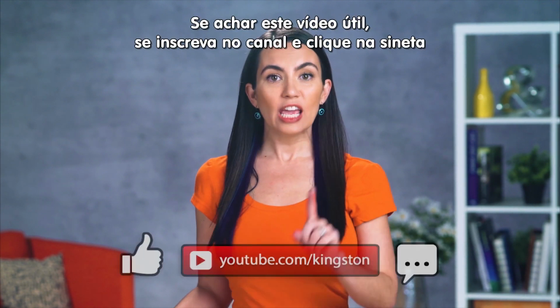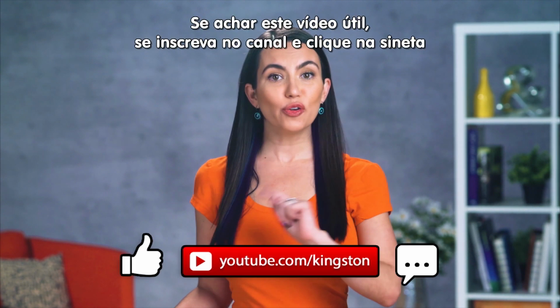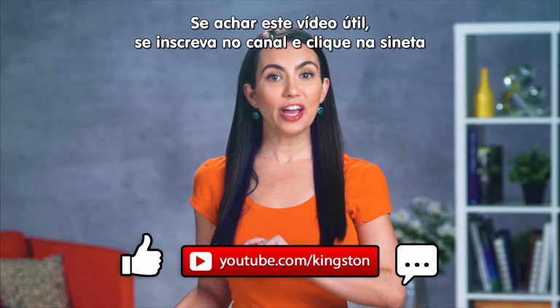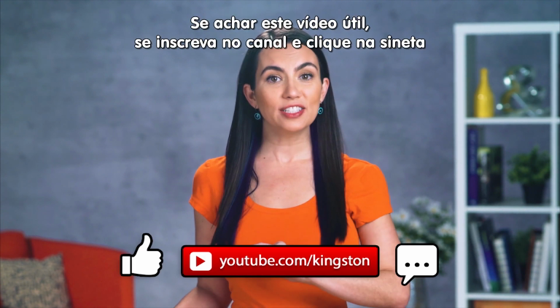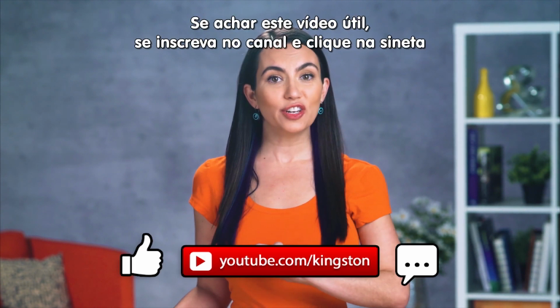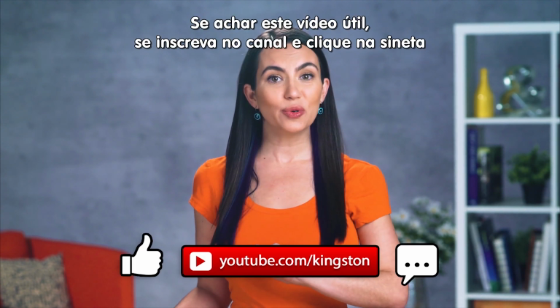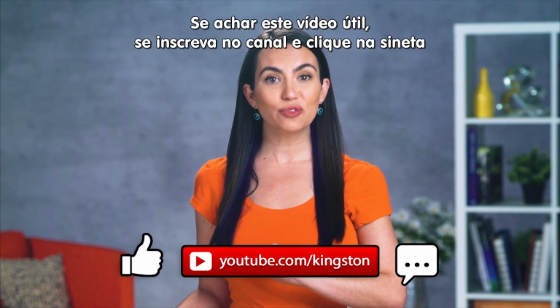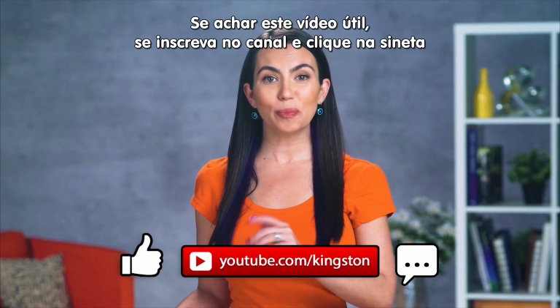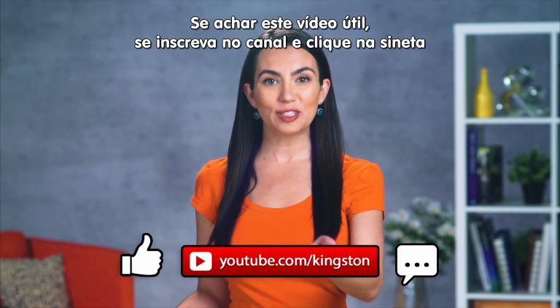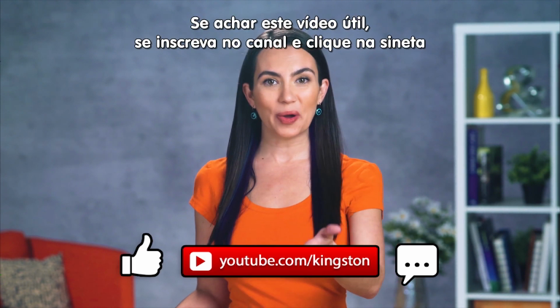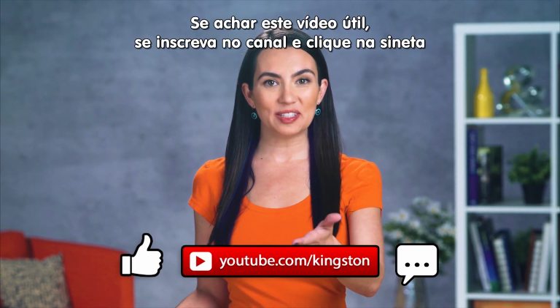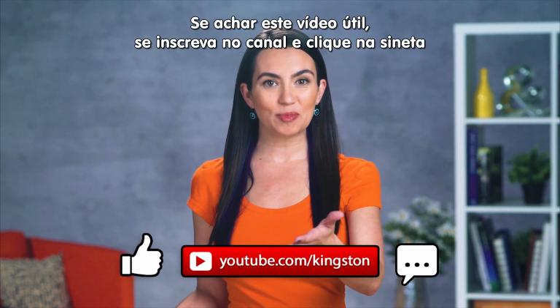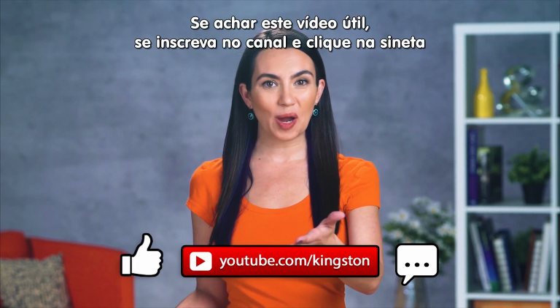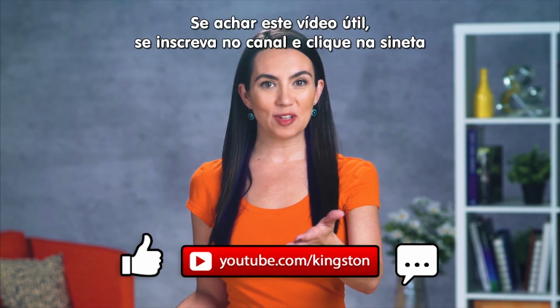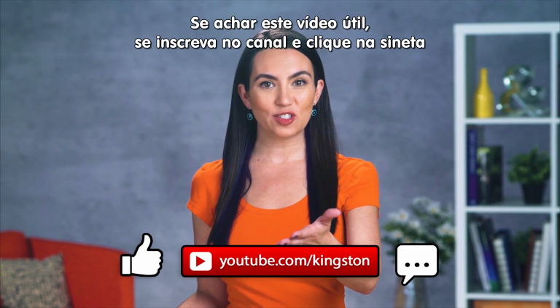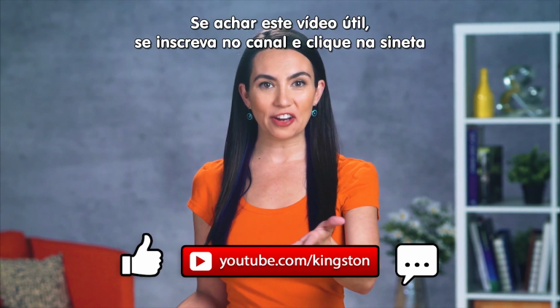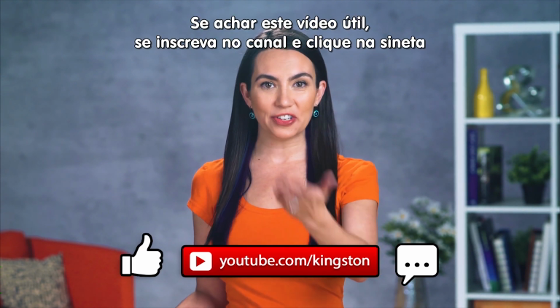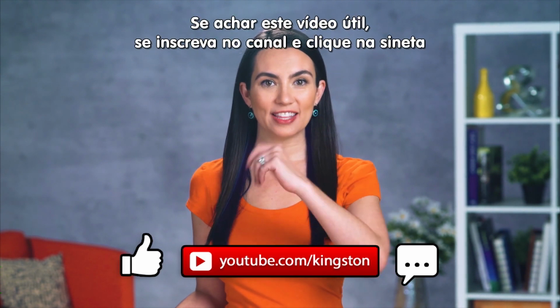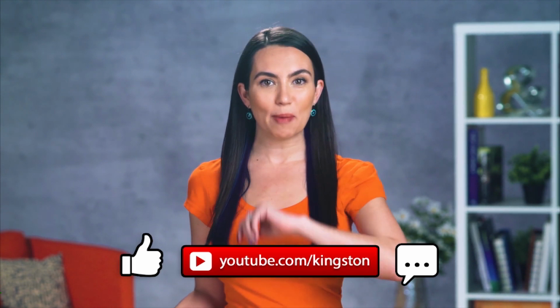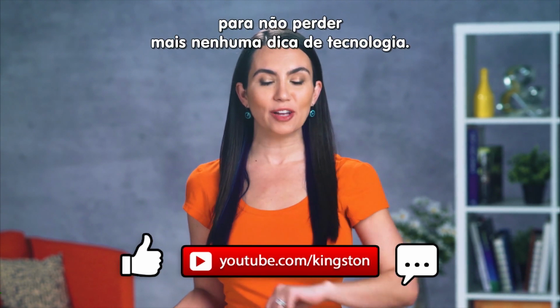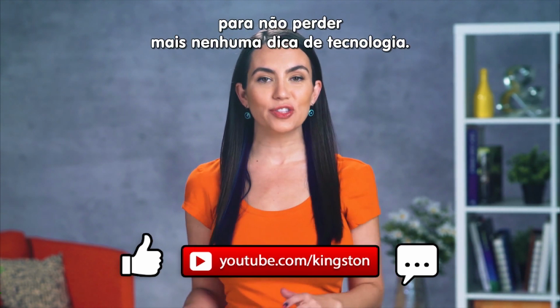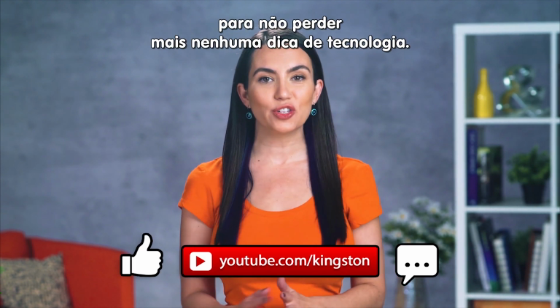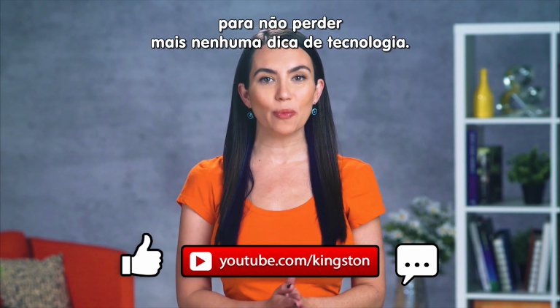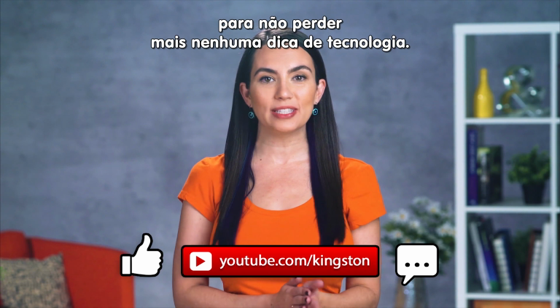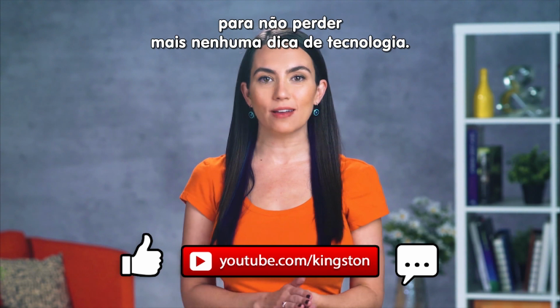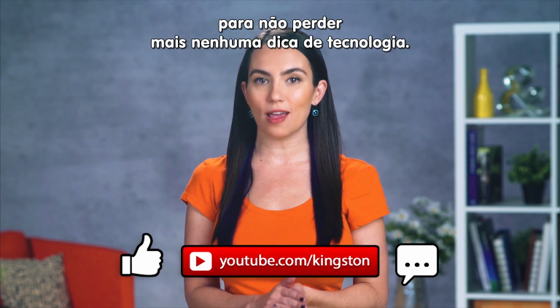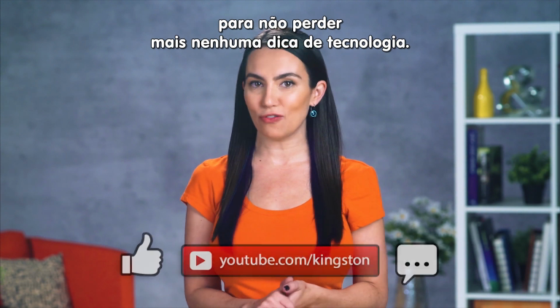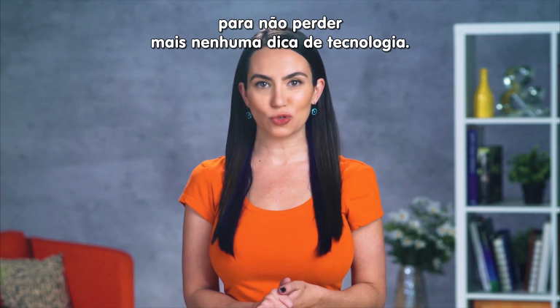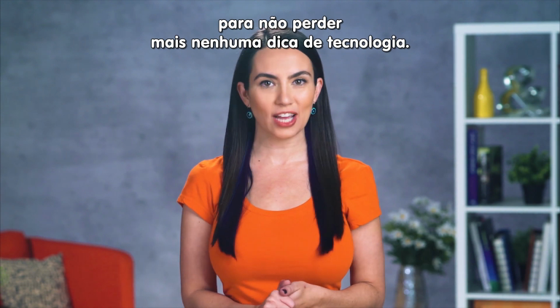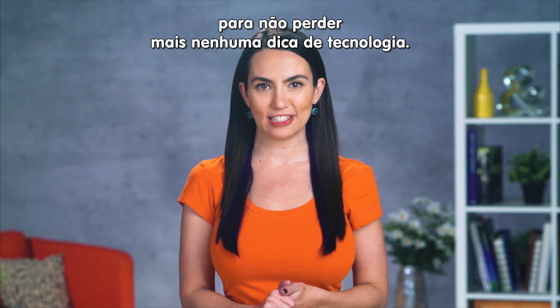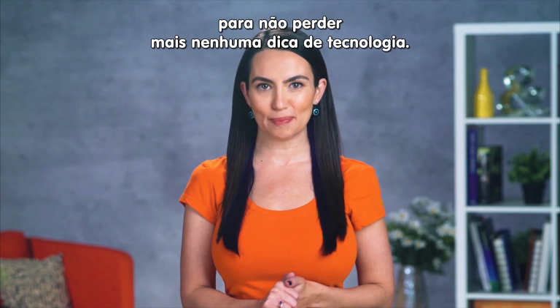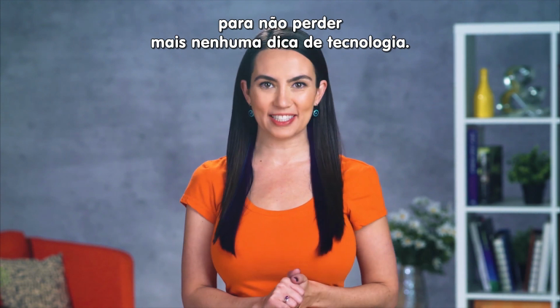If you find this video useful, please go ahead and subscribe to this channel and hit that bell so that you don't miss out on any future tech tips.